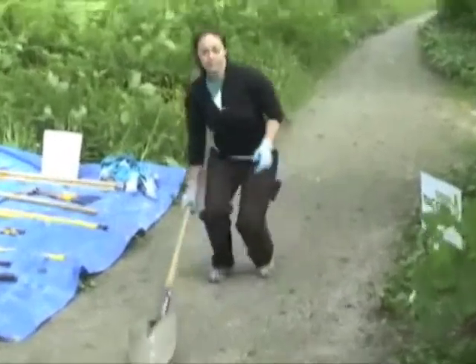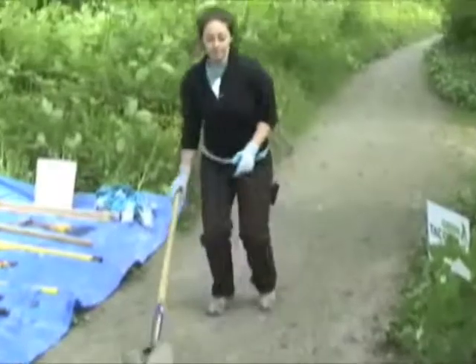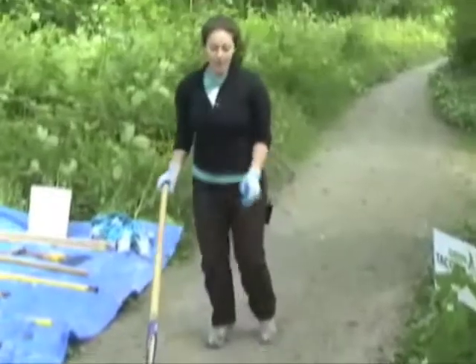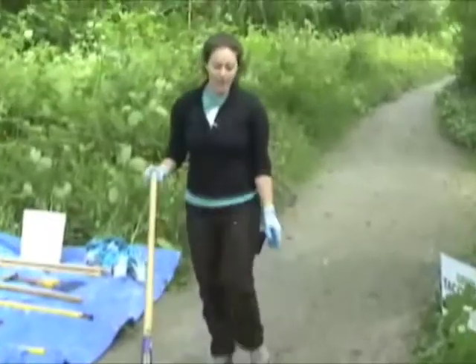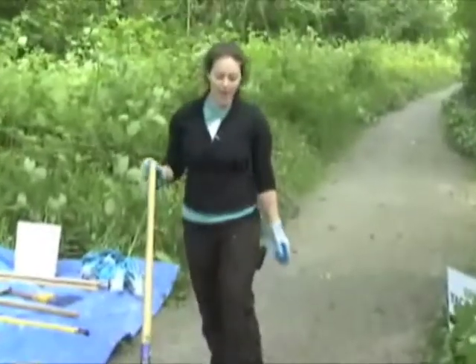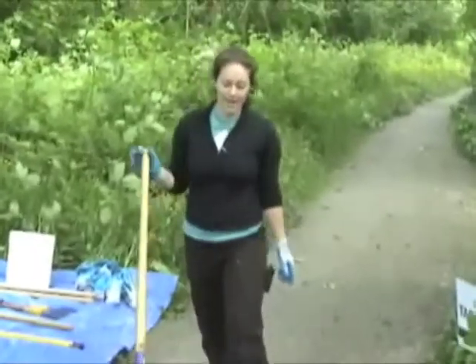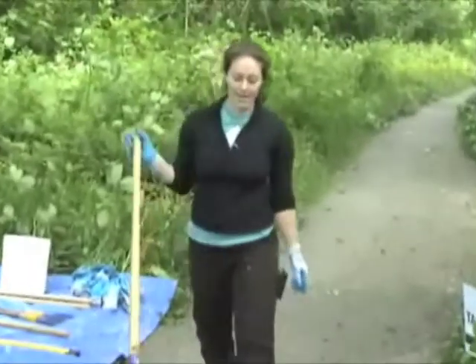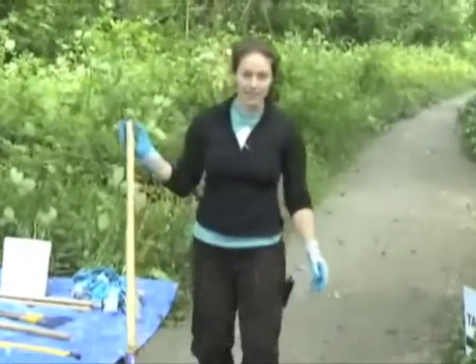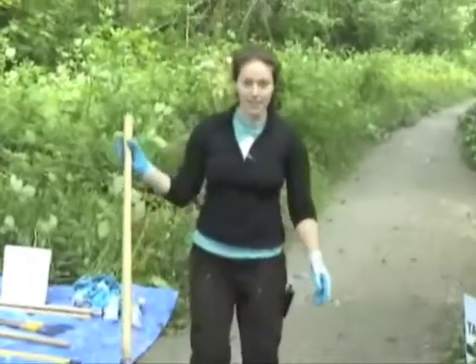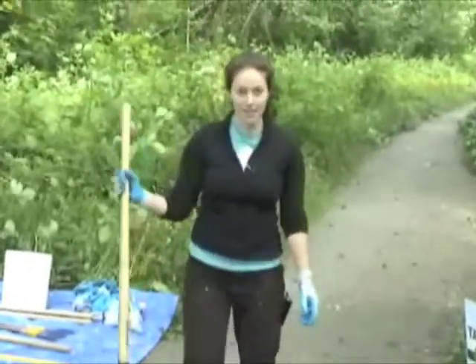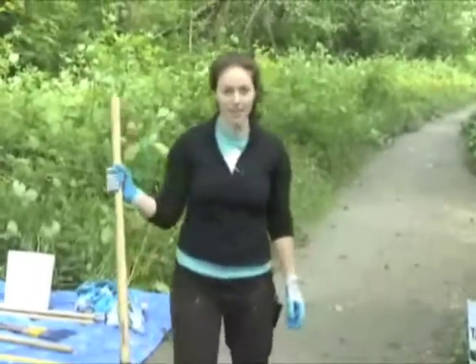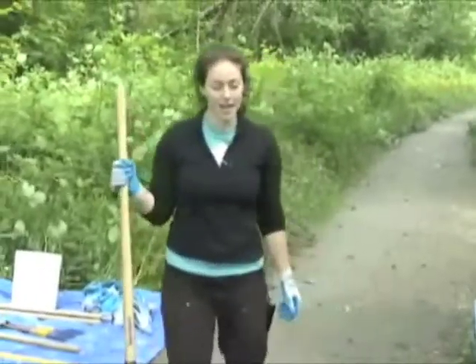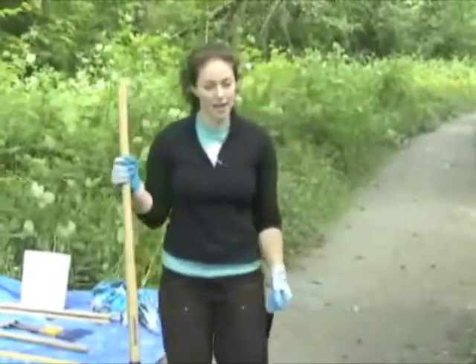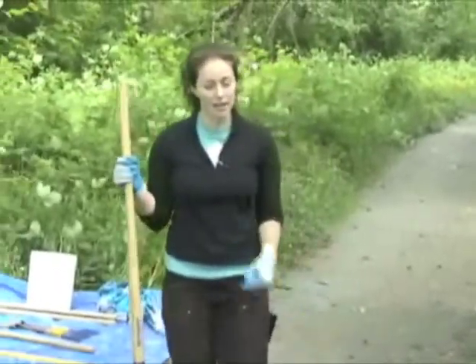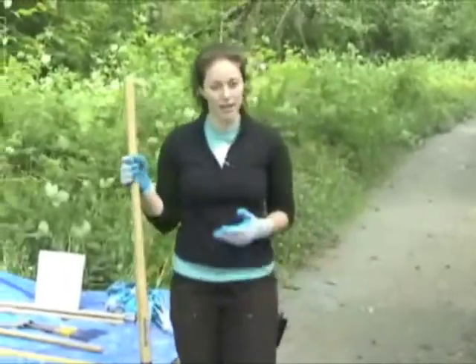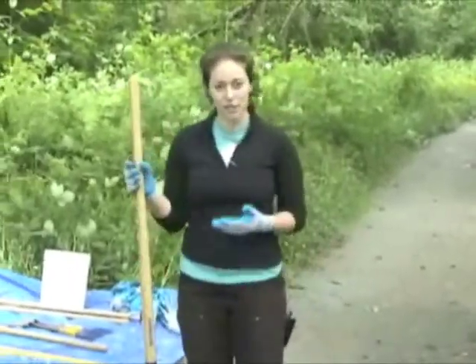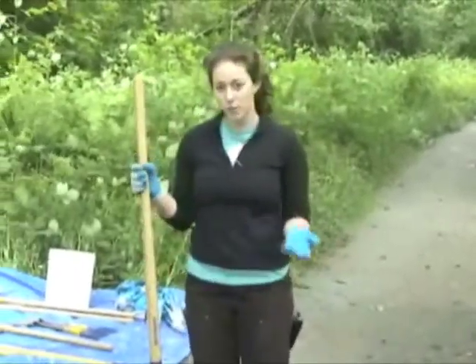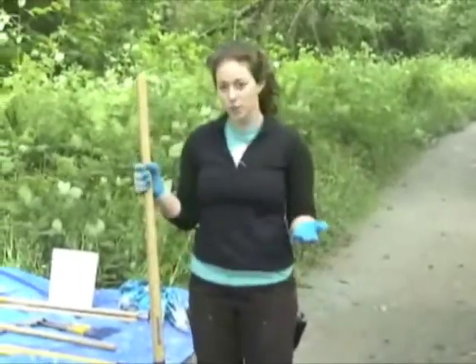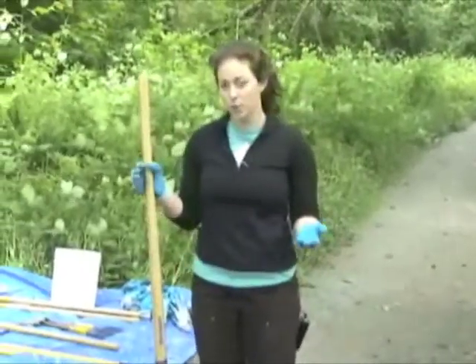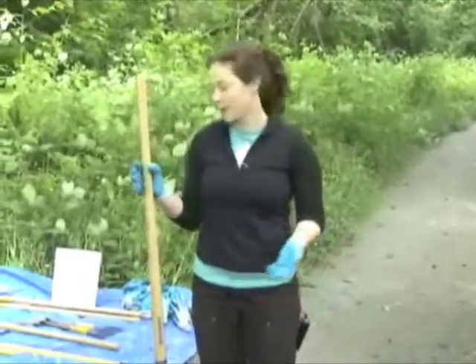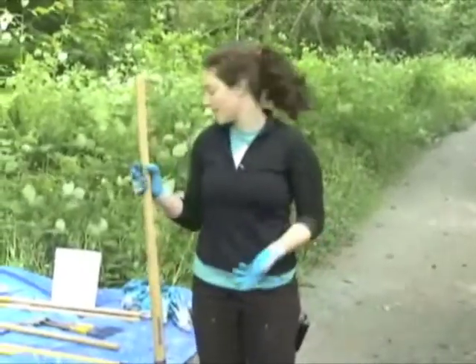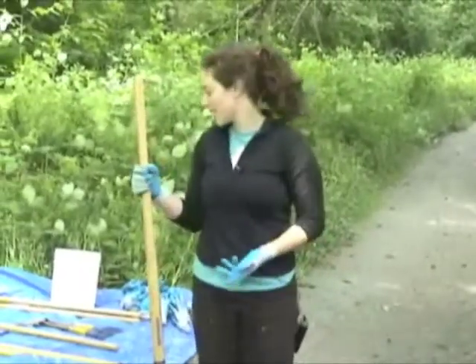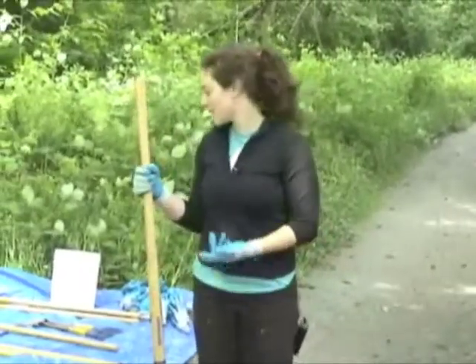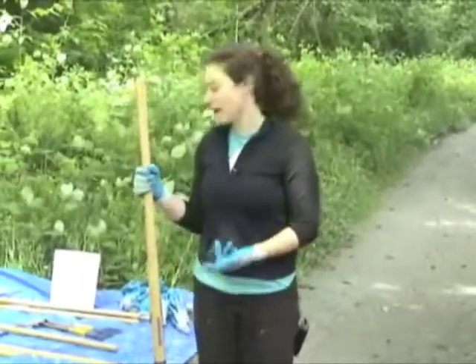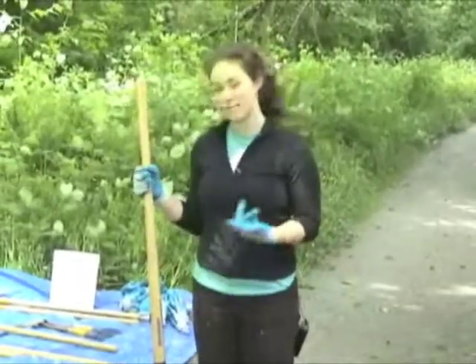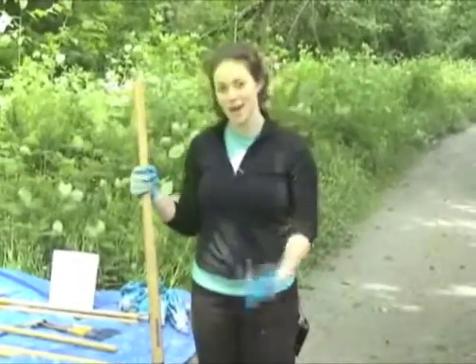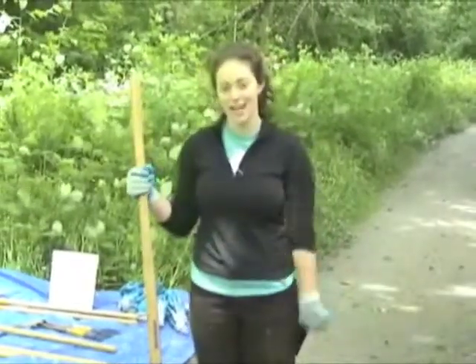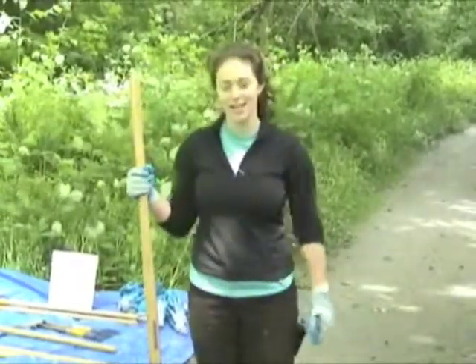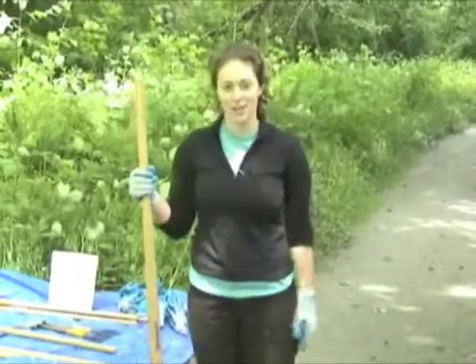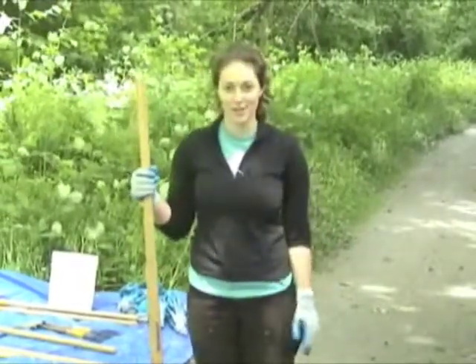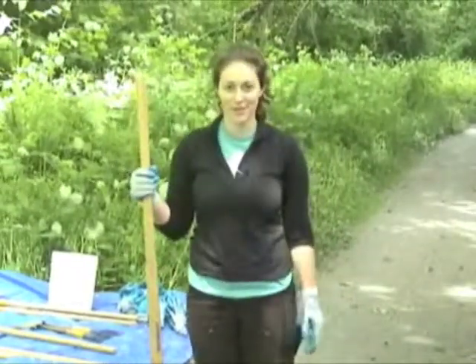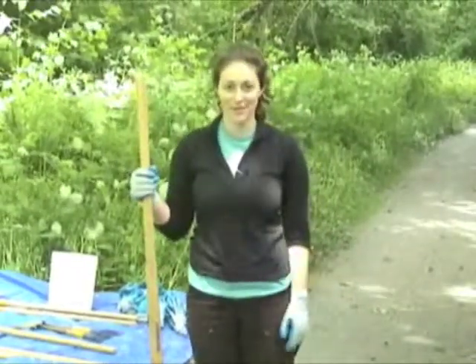And that covers the two basic lopper and shovel safety talks.